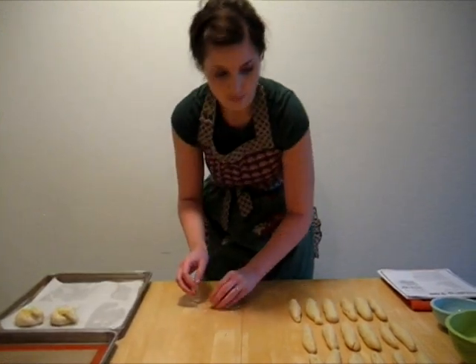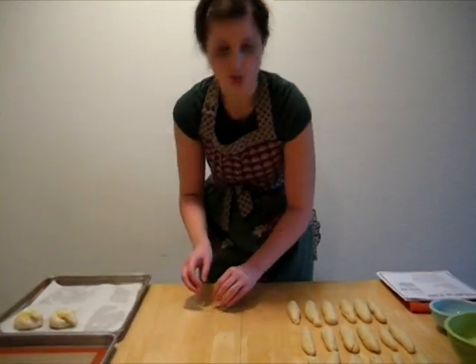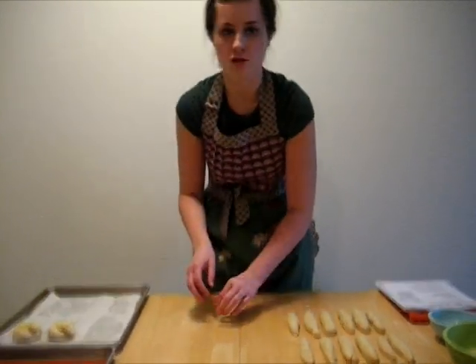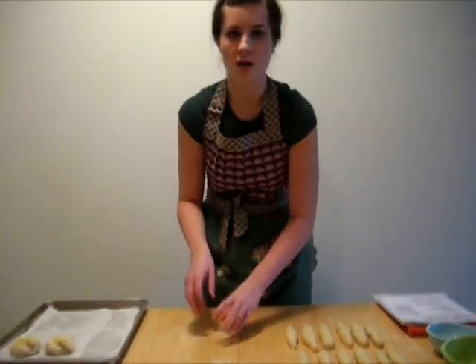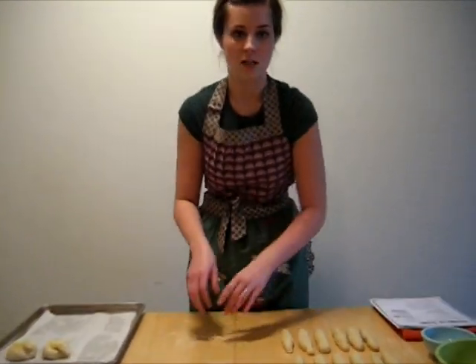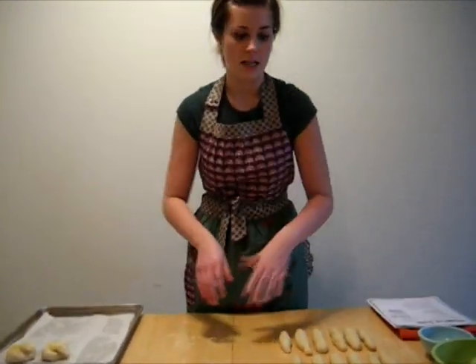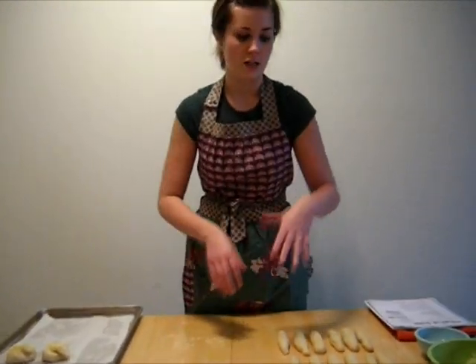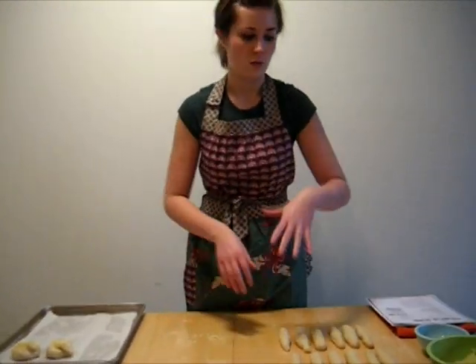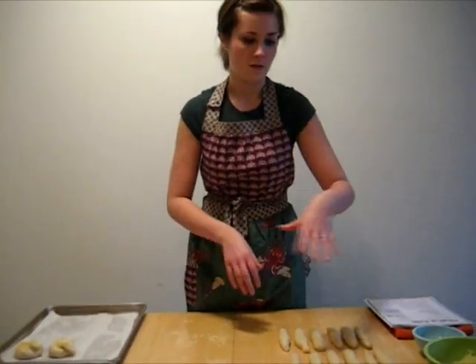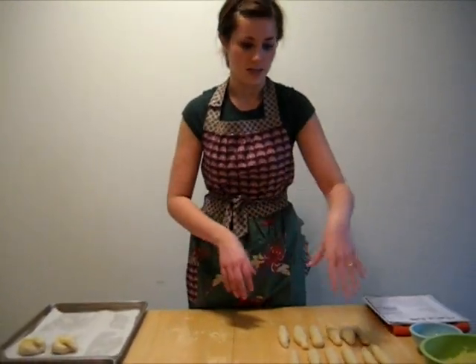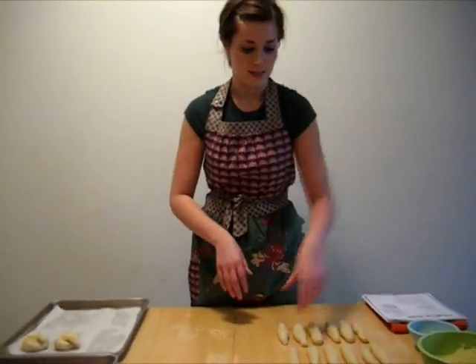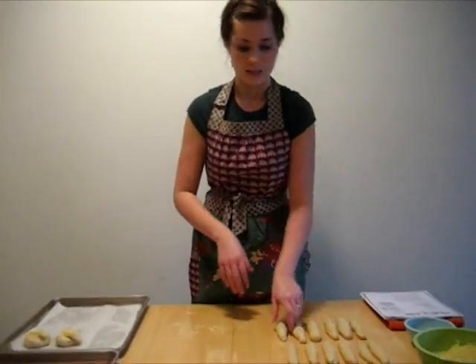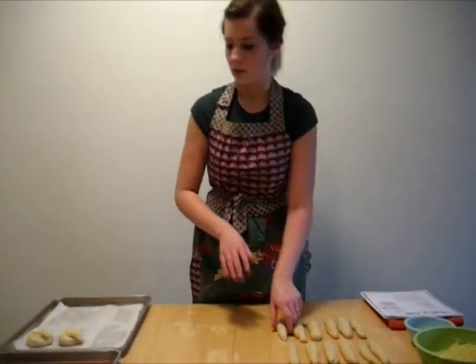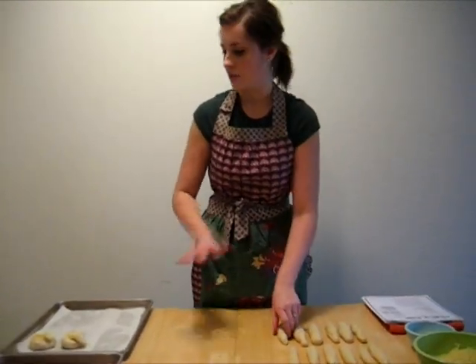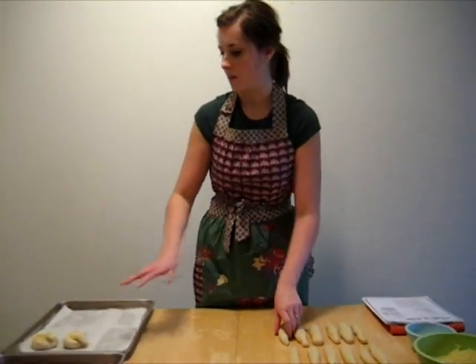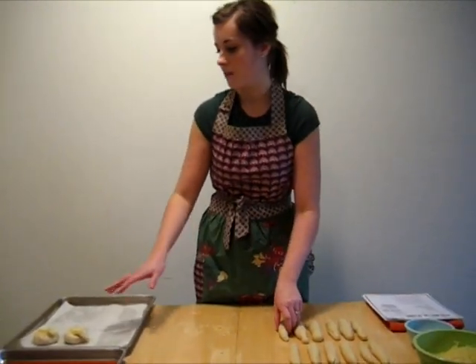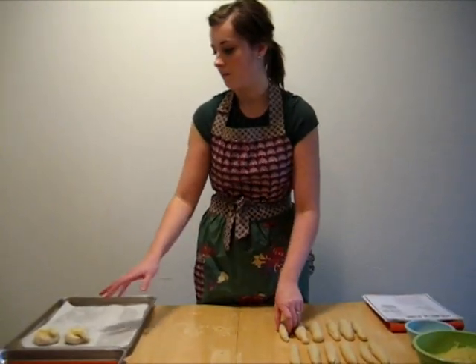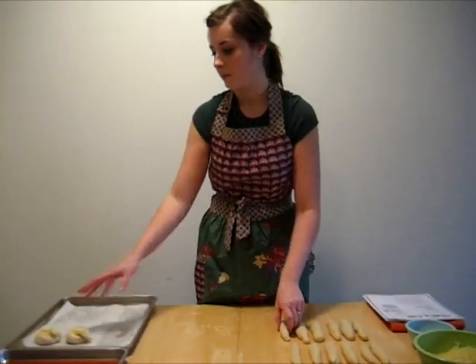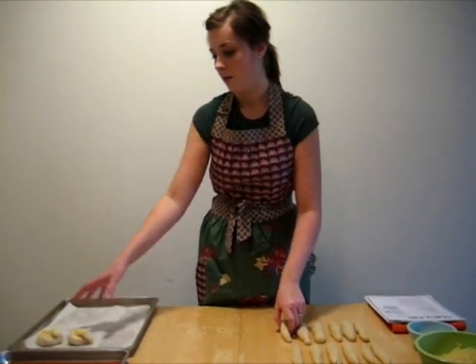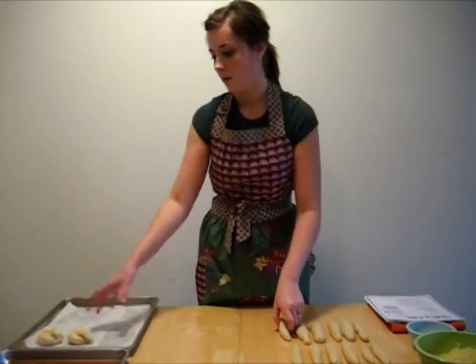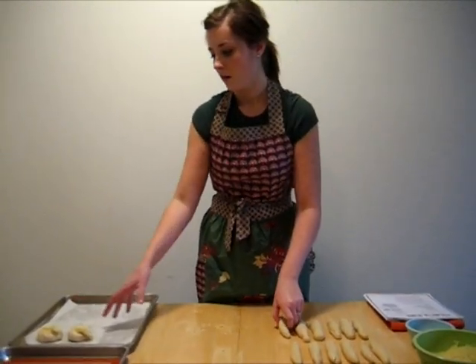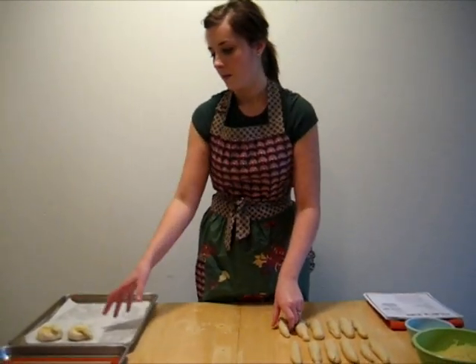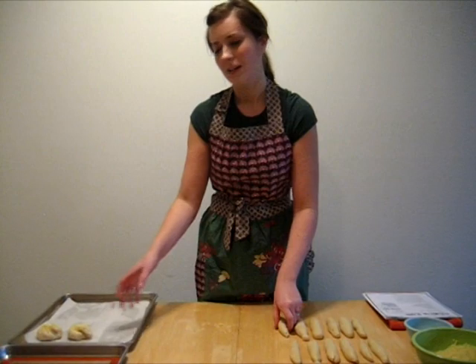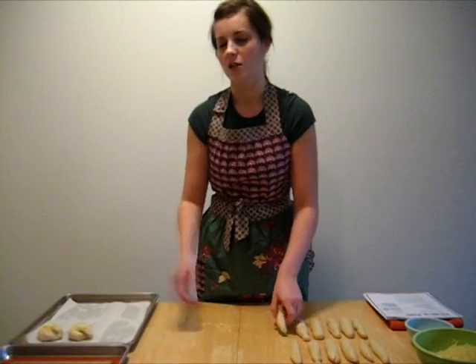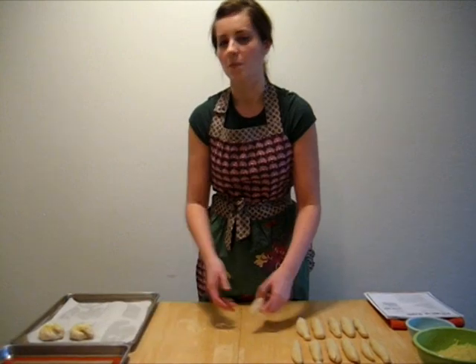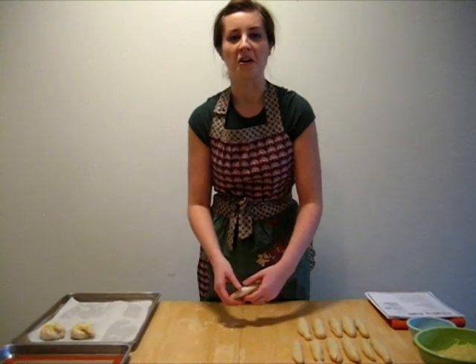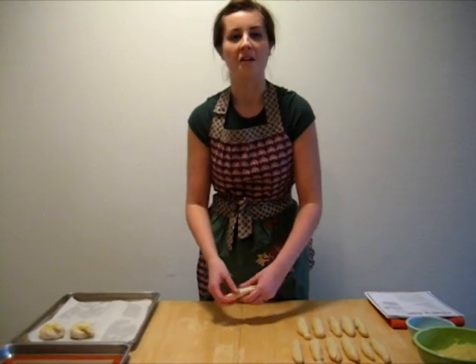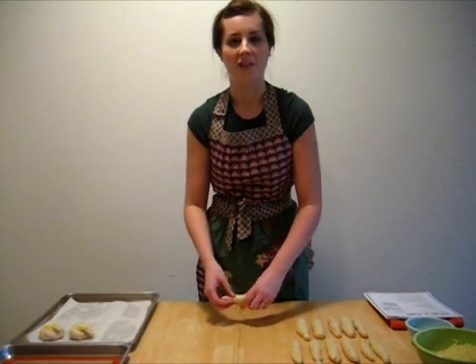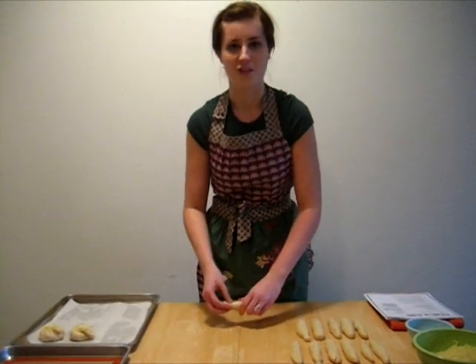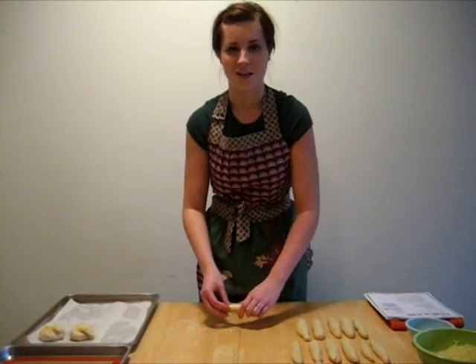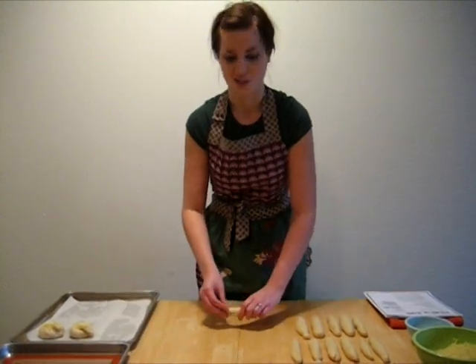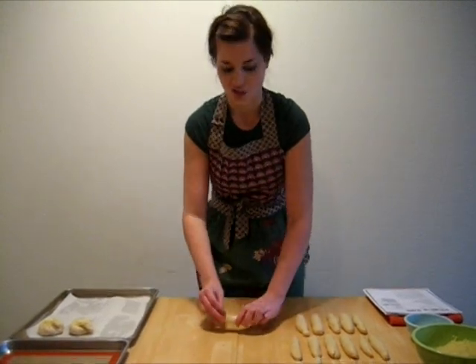Do that with each one of these, and spread them about an inch apart on your baking sheet.